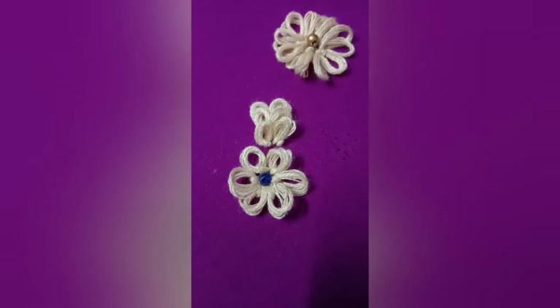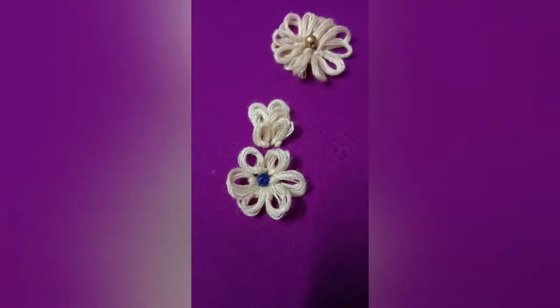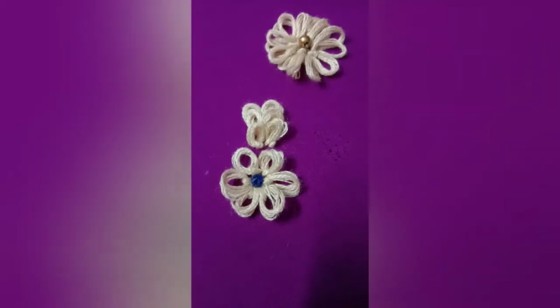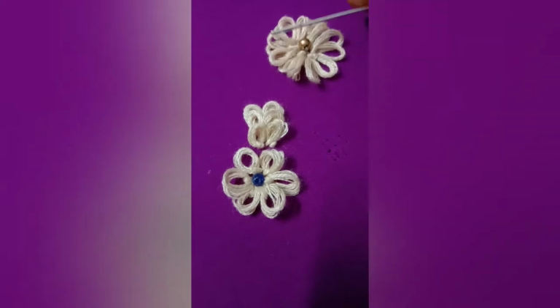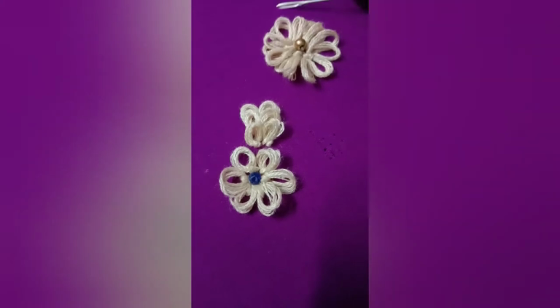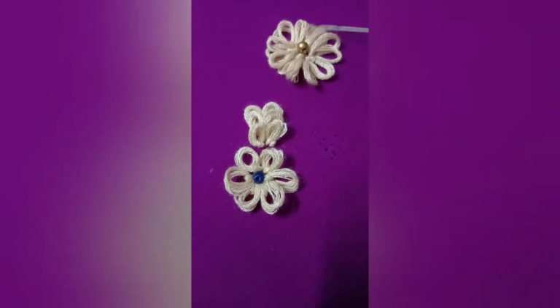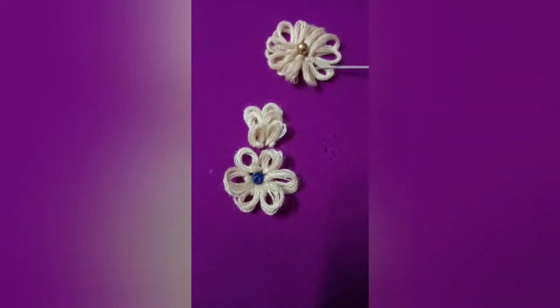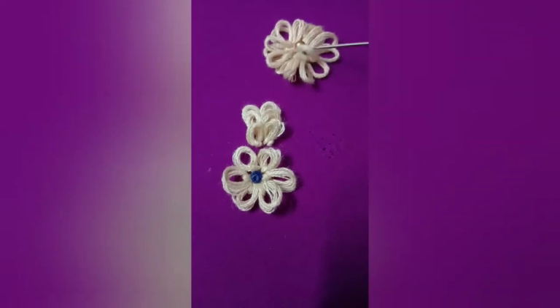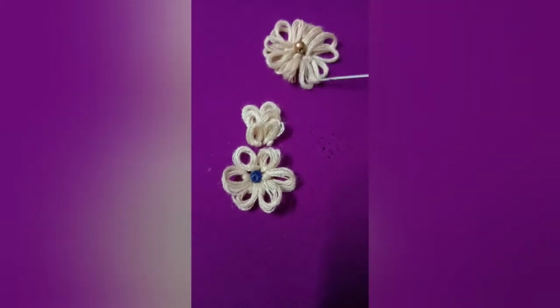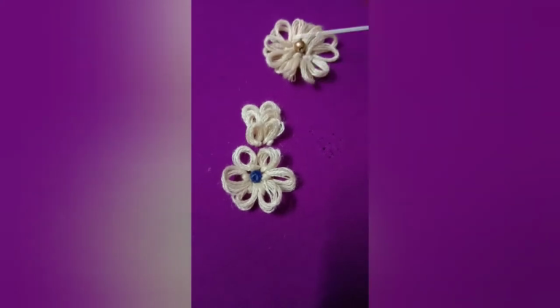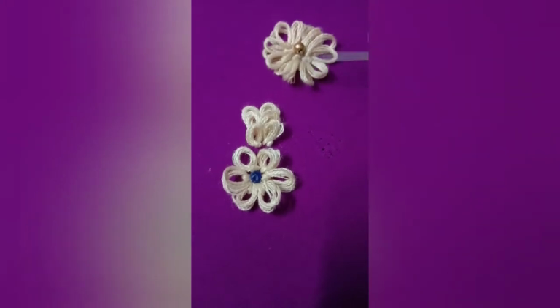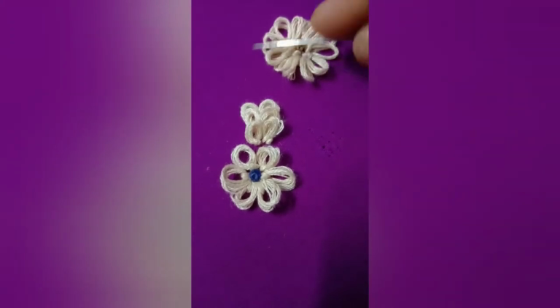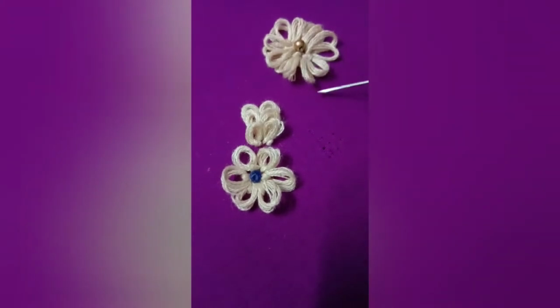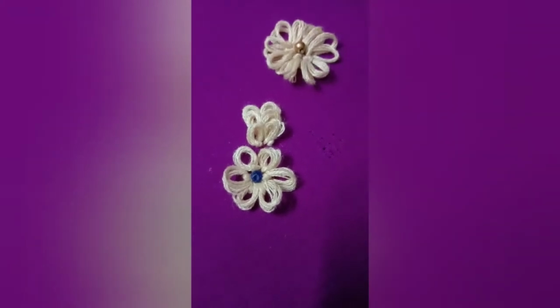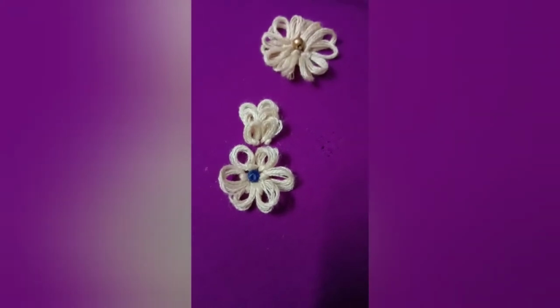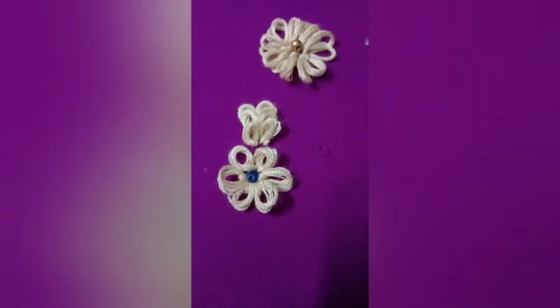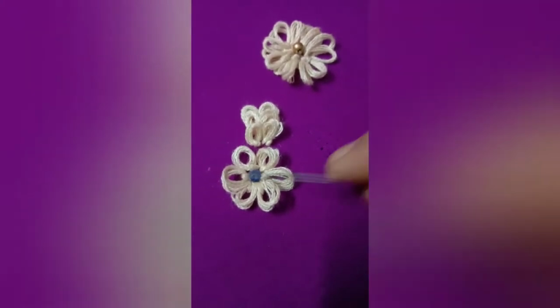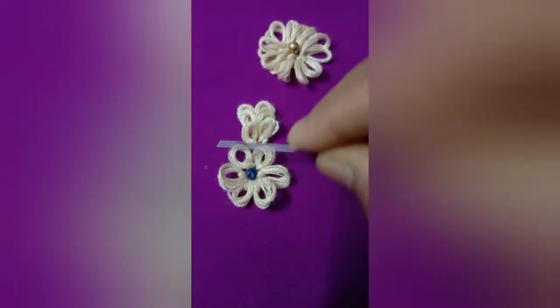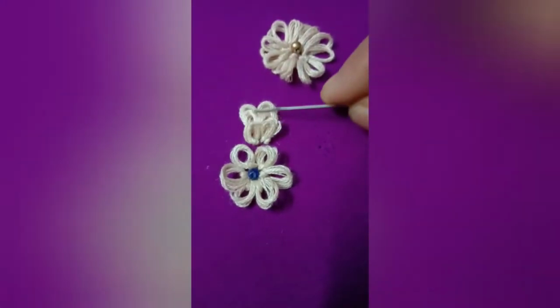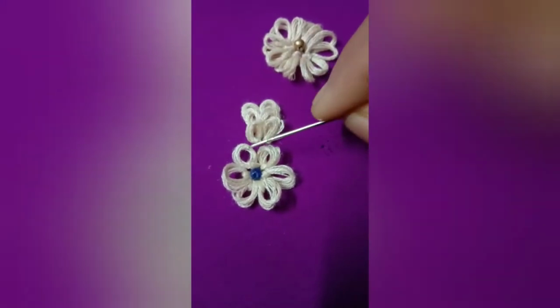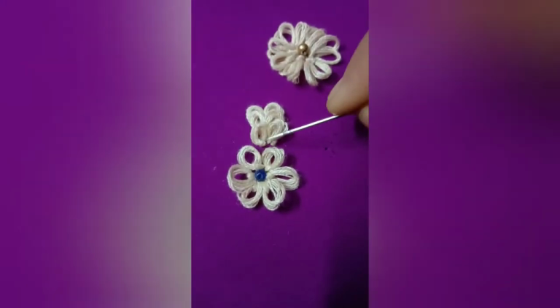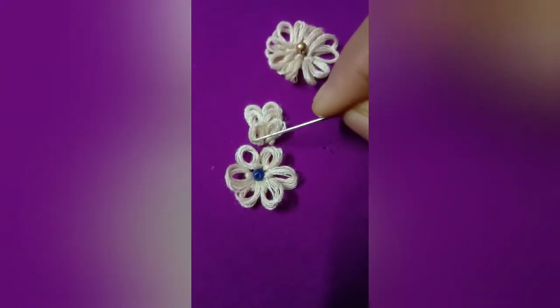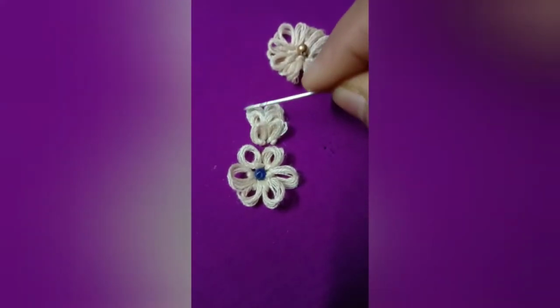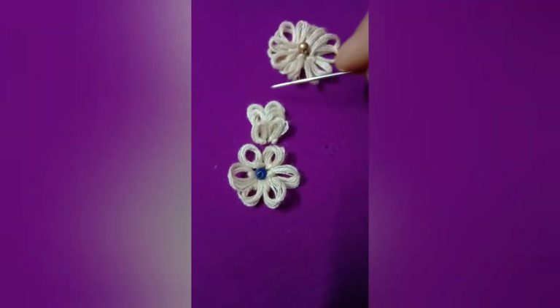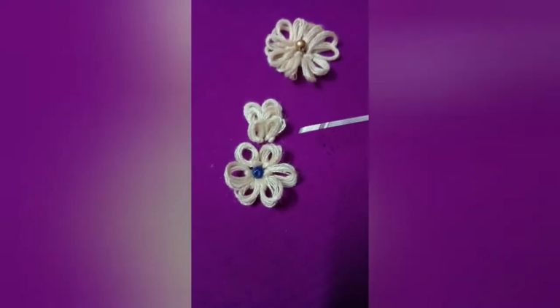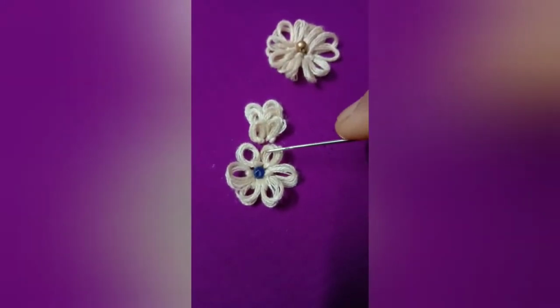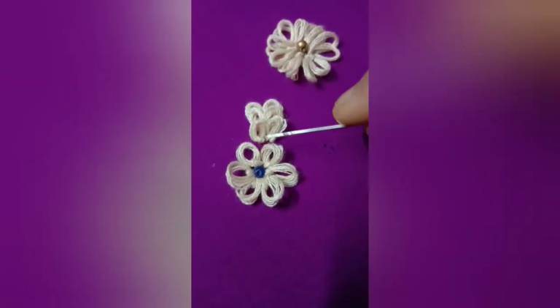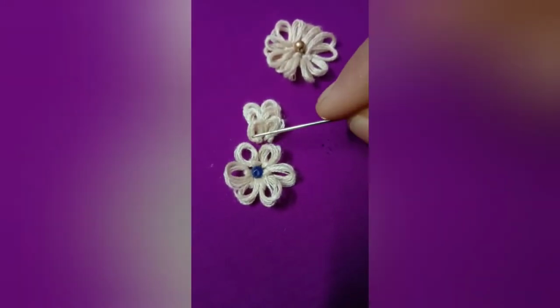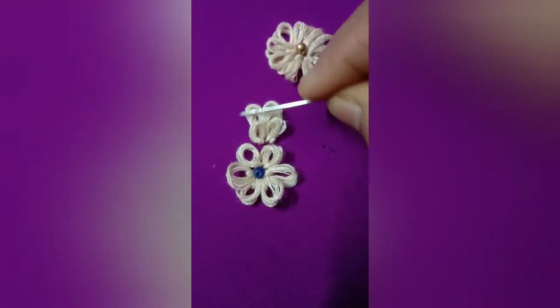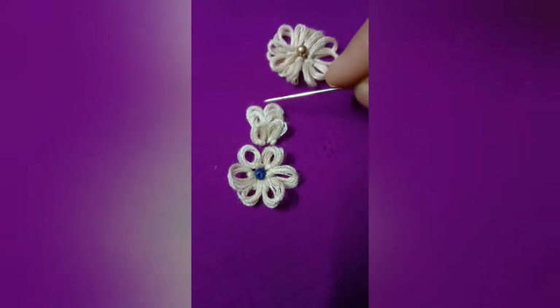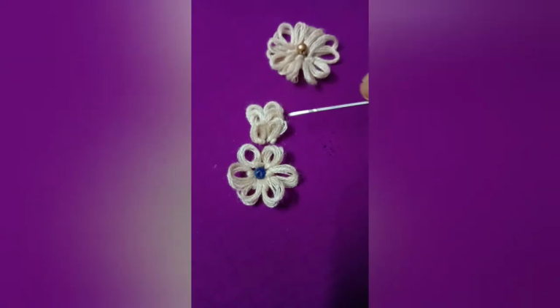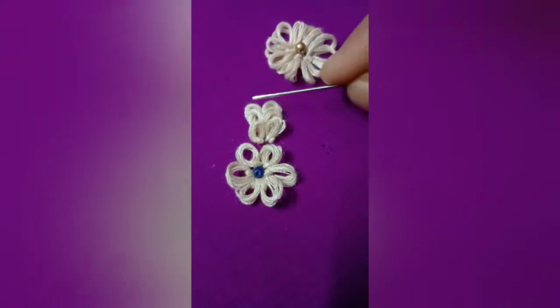Hi friends! Welcome to my channel! Hello everyone! I am showing you ring knots in this video.